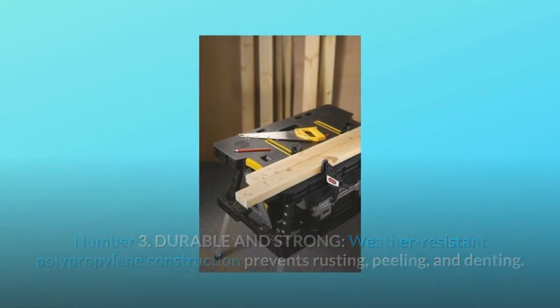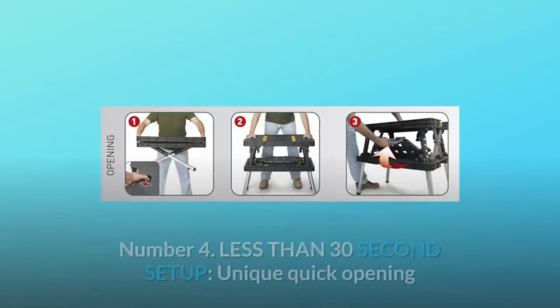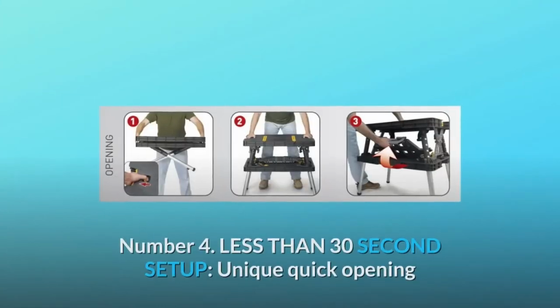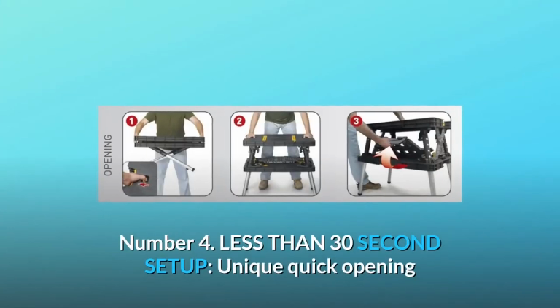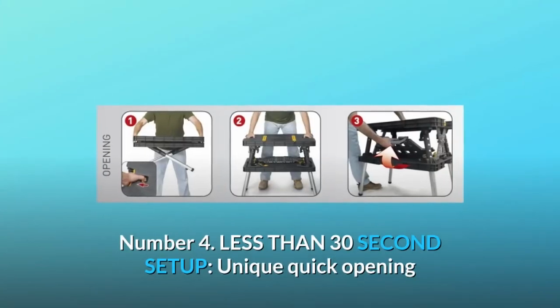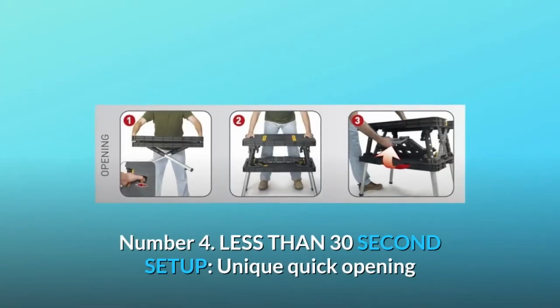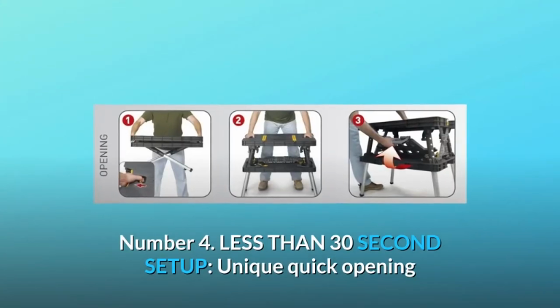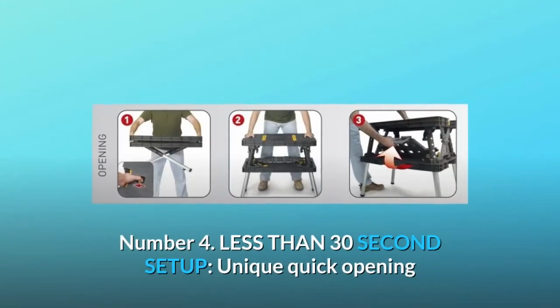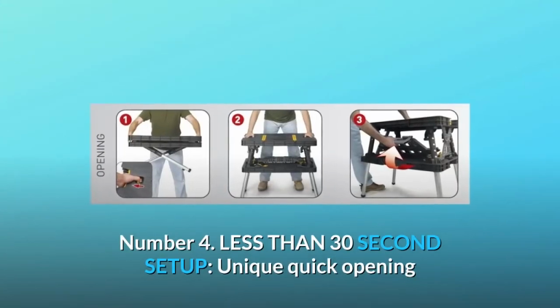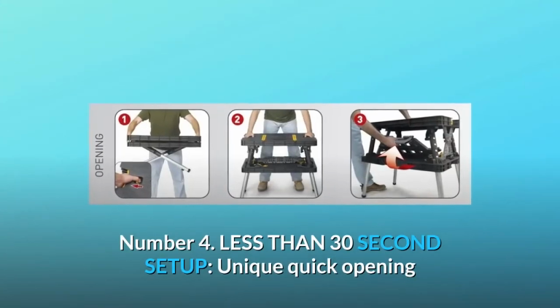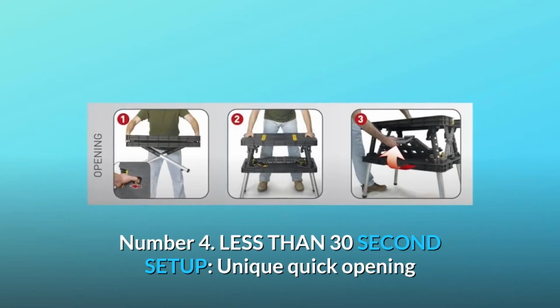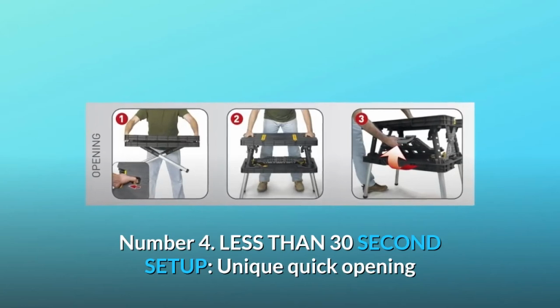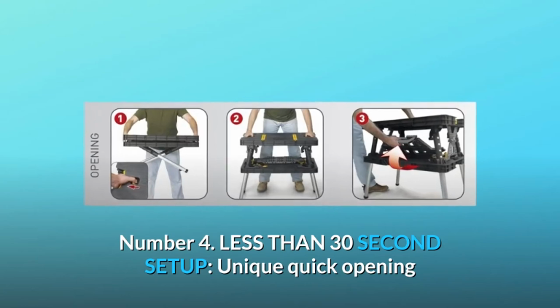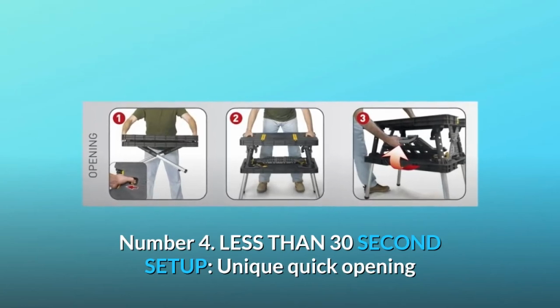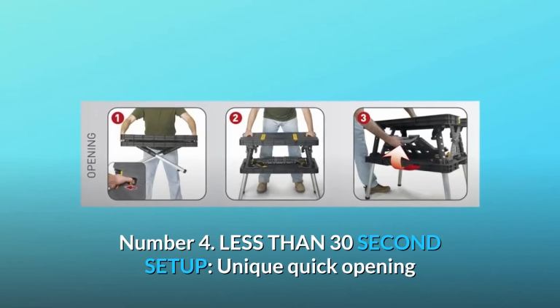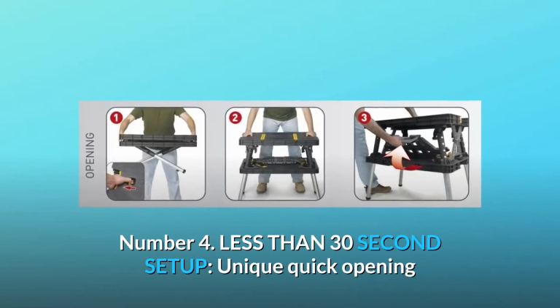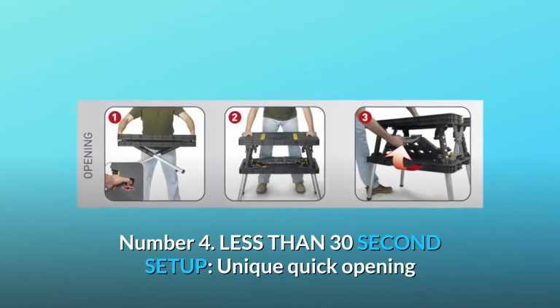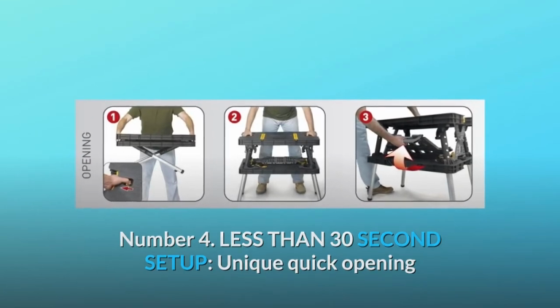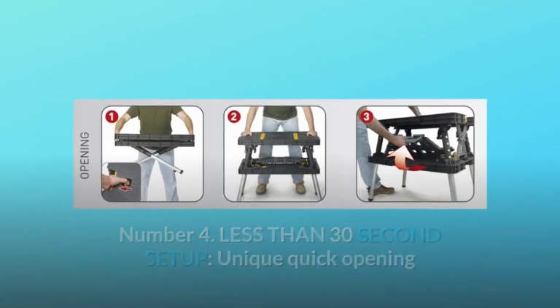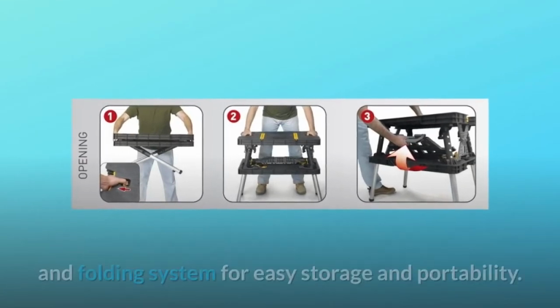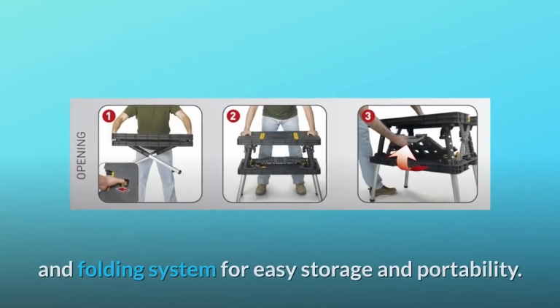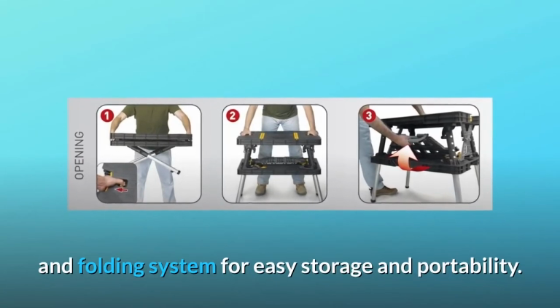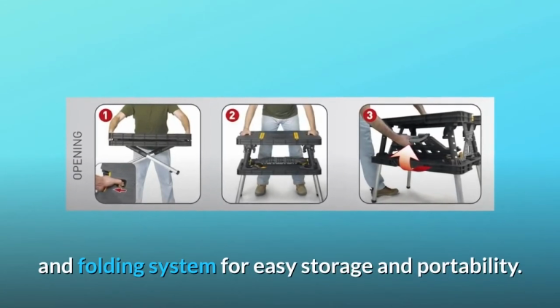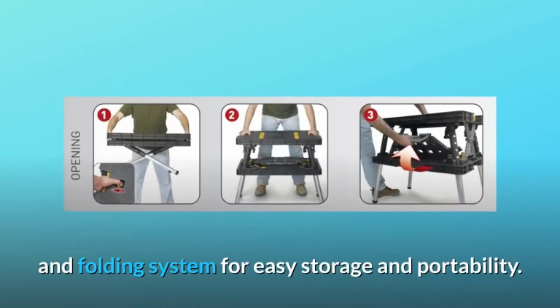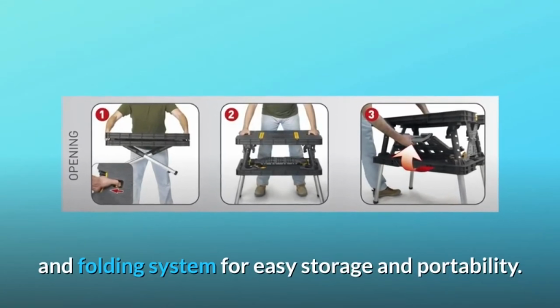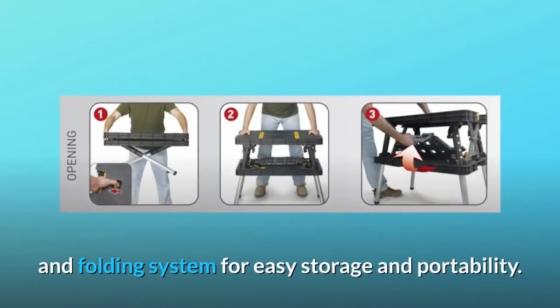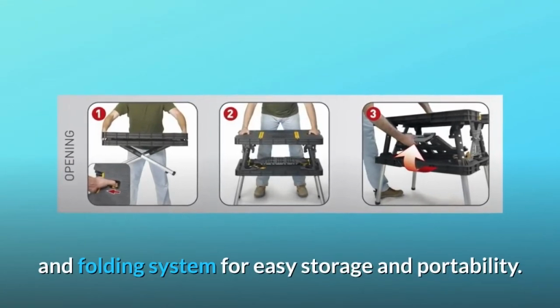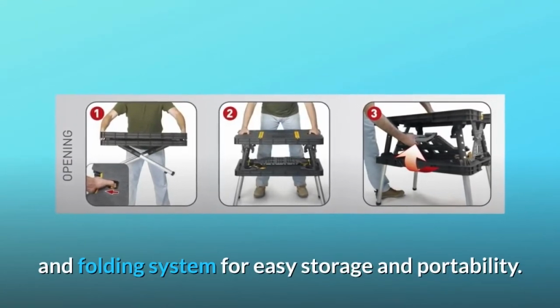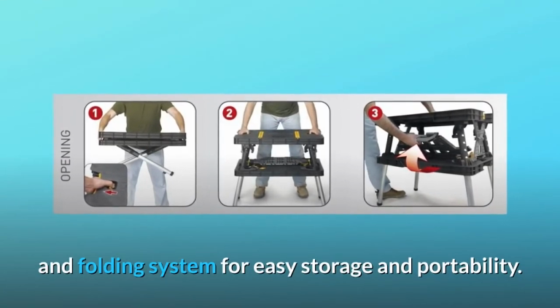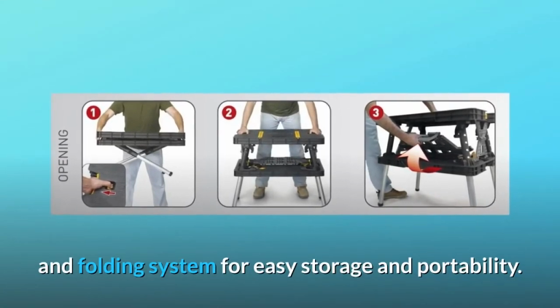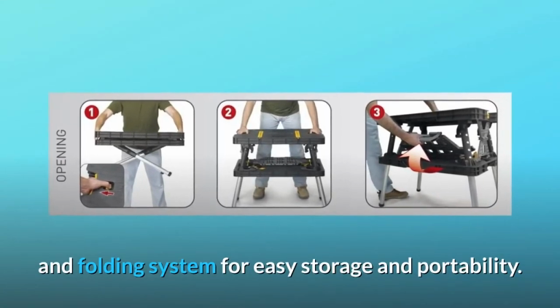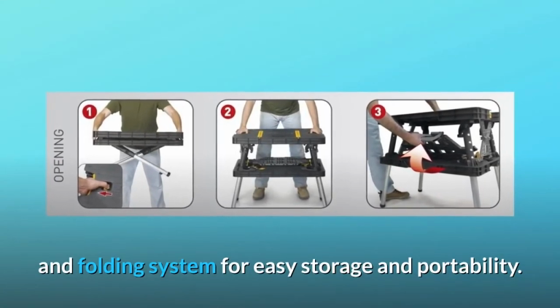Number 4: Less than 30-second setup. Unique quick opening and folding system for easy storage and portability.